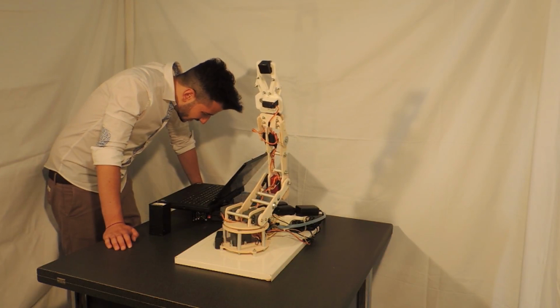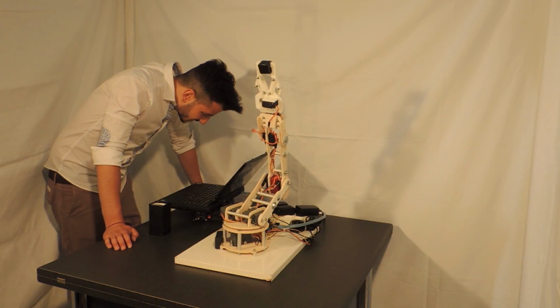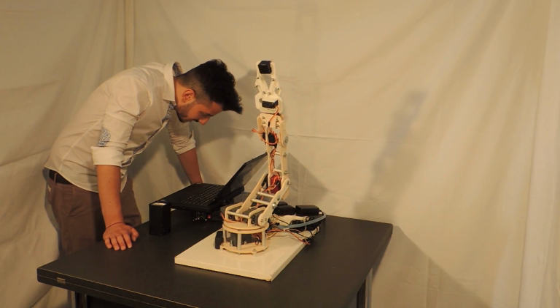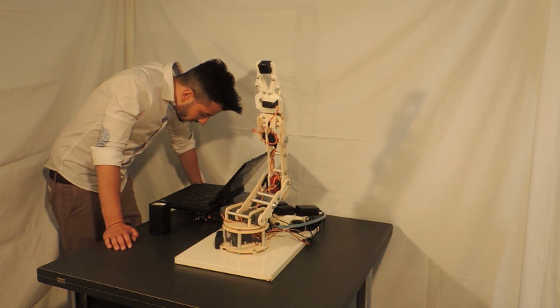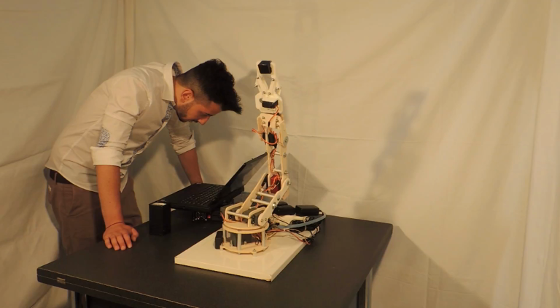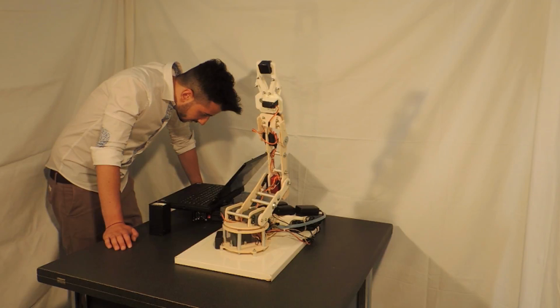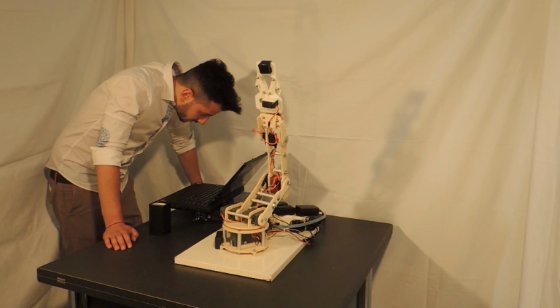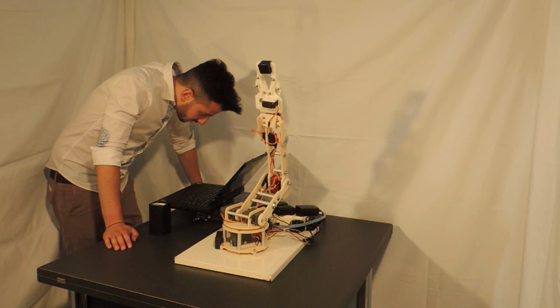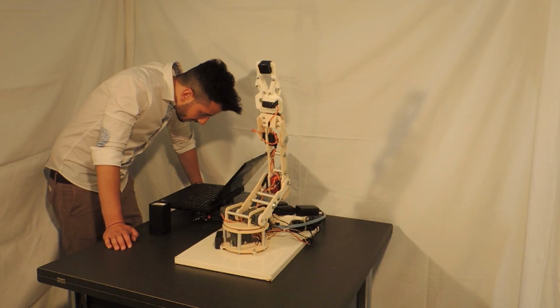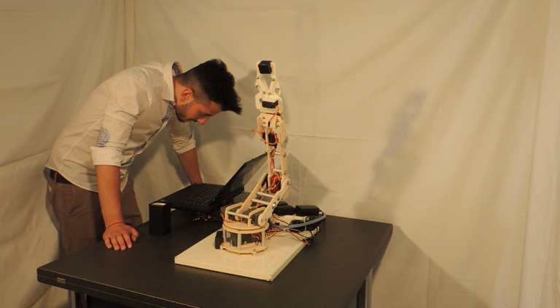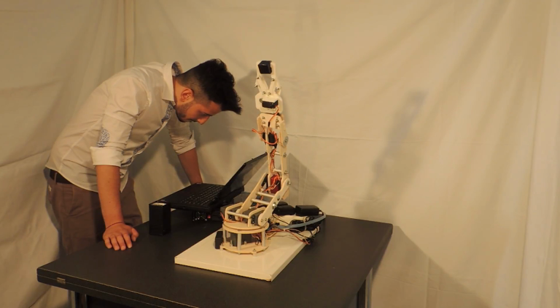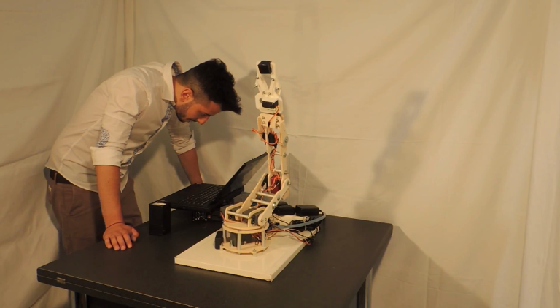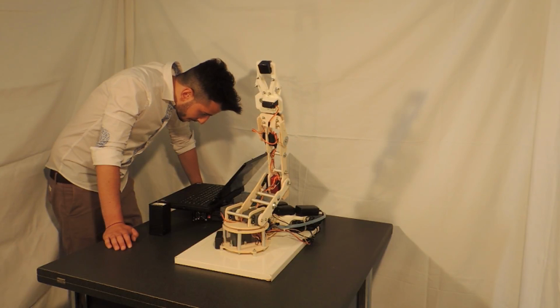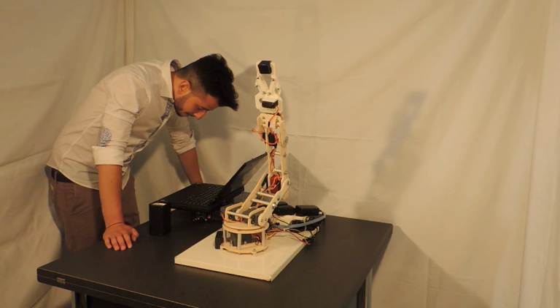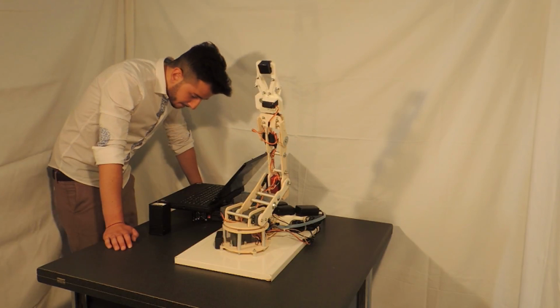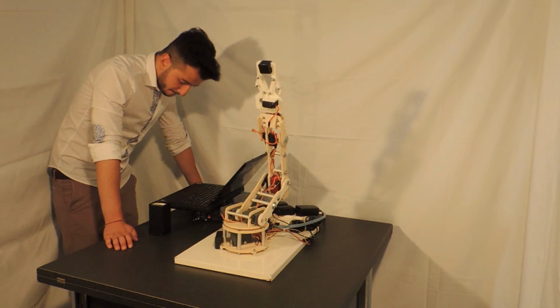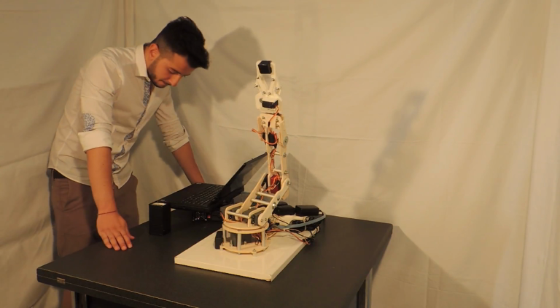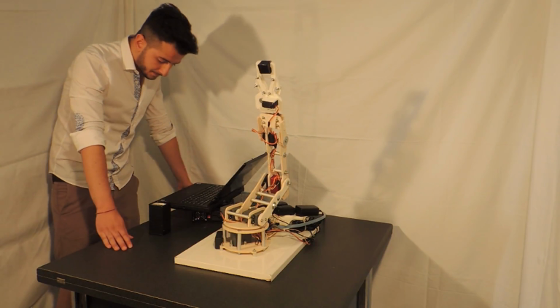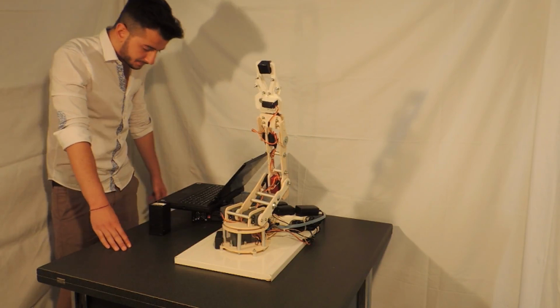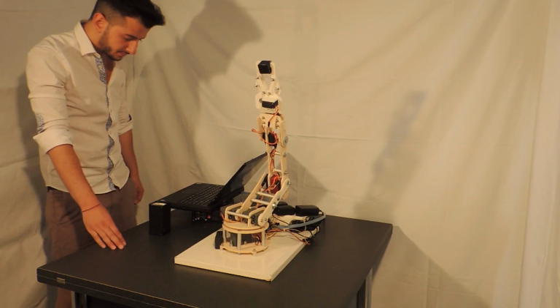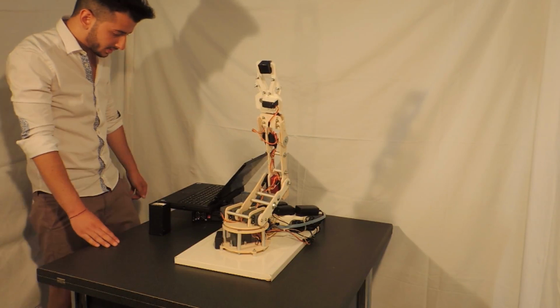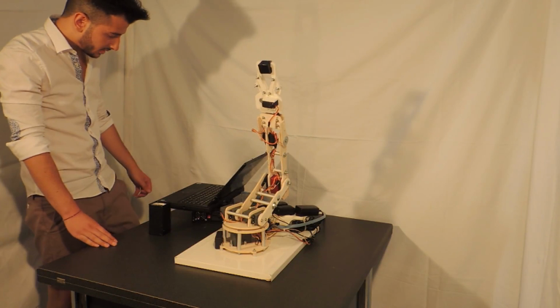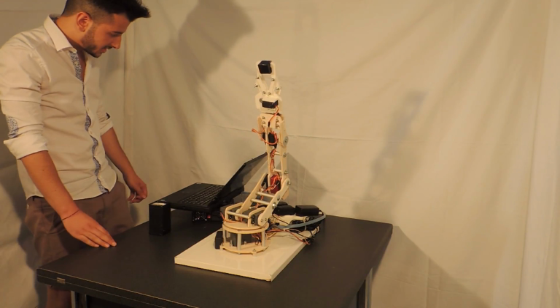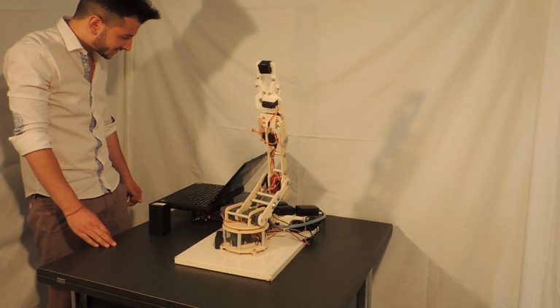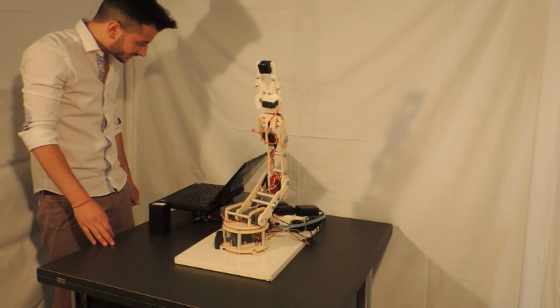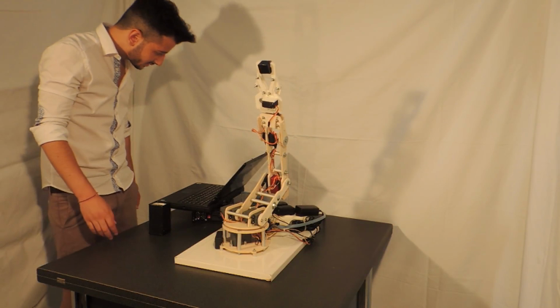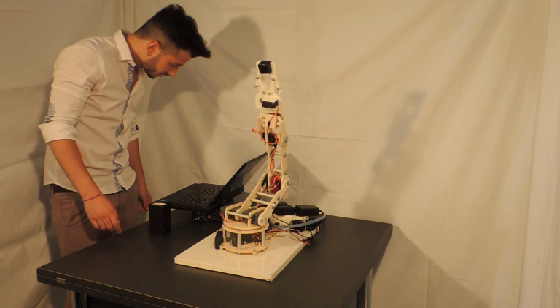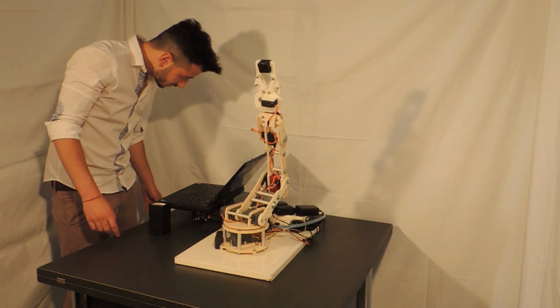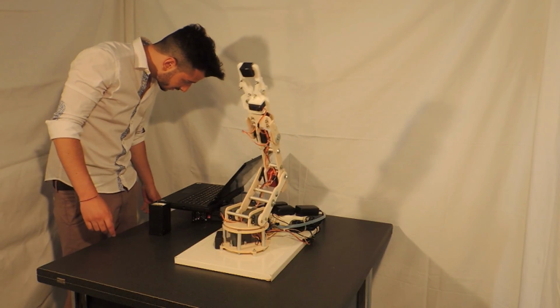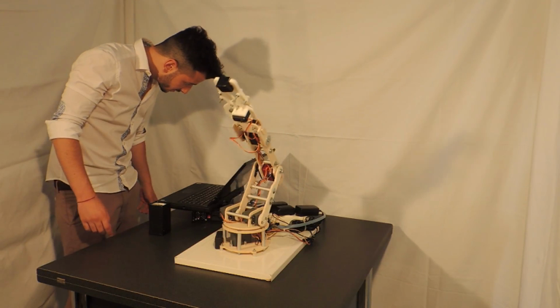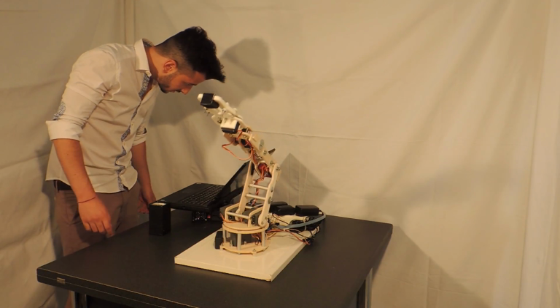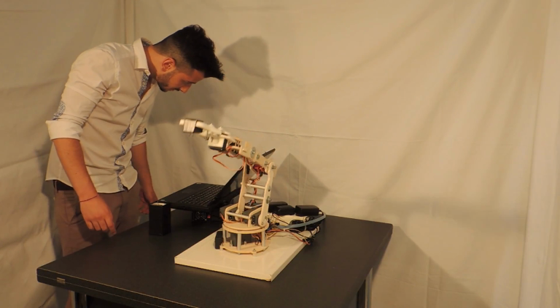Base take on. Did you say base take on? Yes. OK.